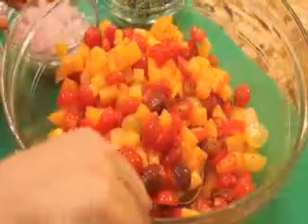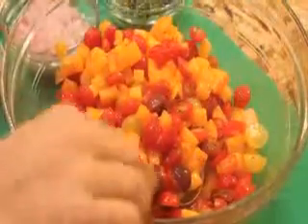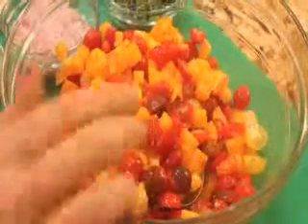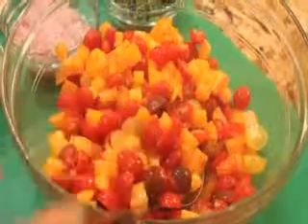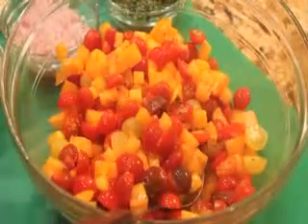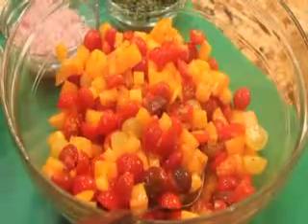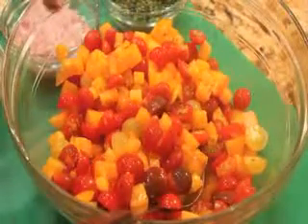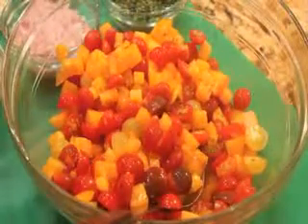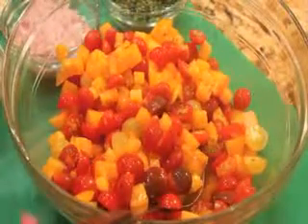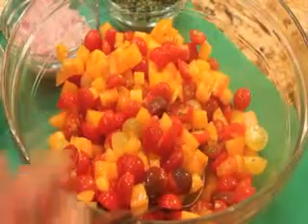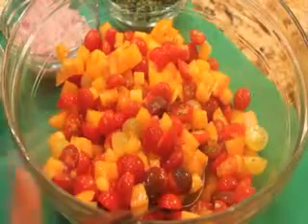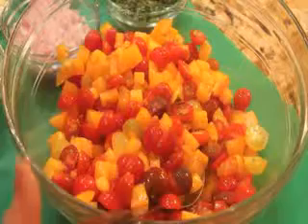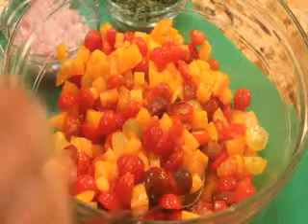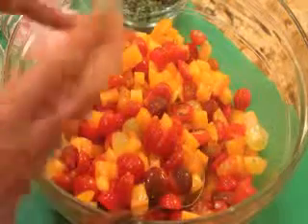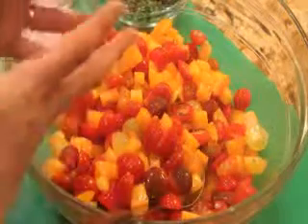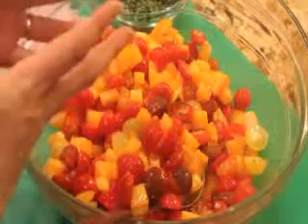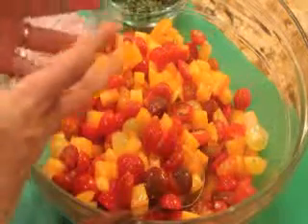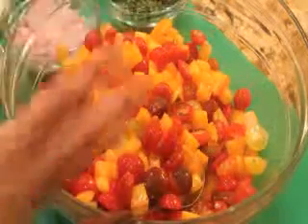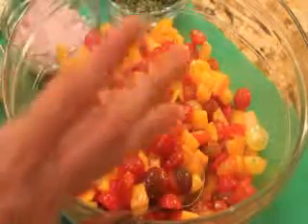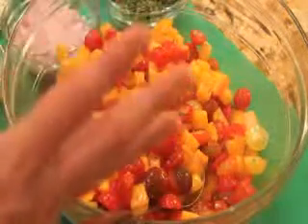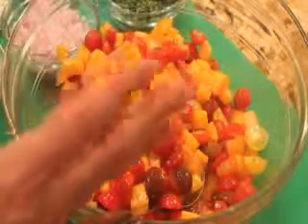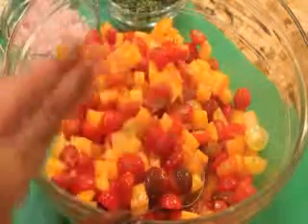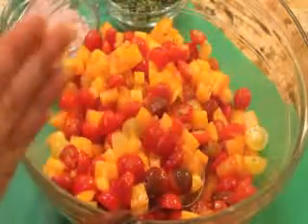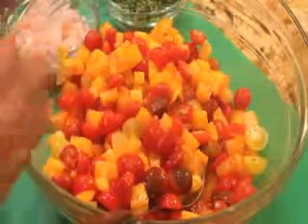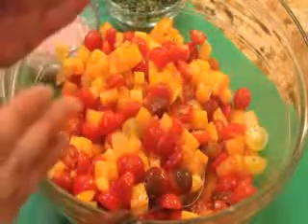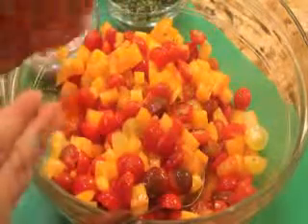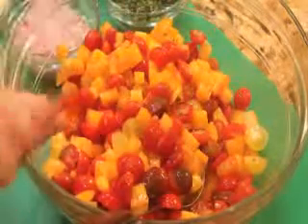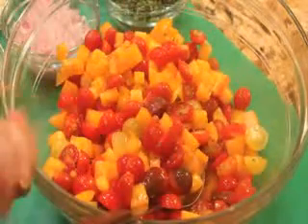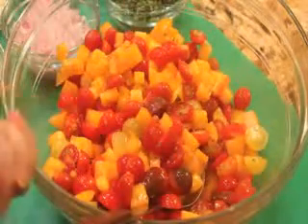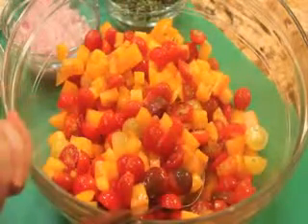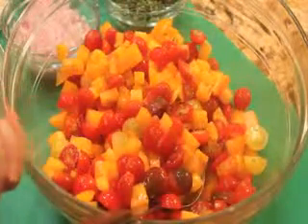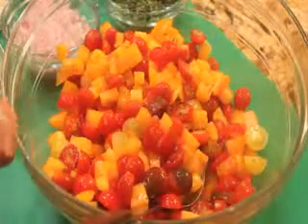I'm going to make two different salsas today, so I'm mixing up a big bowl of all the ingredients, and I'll divide them up and show two easy ways to ferment.